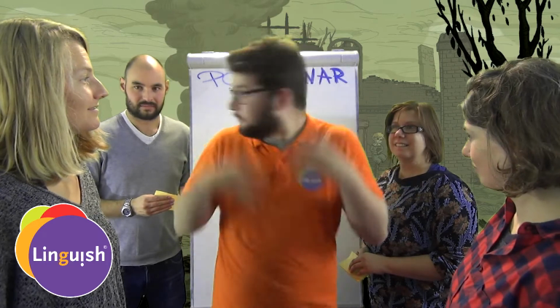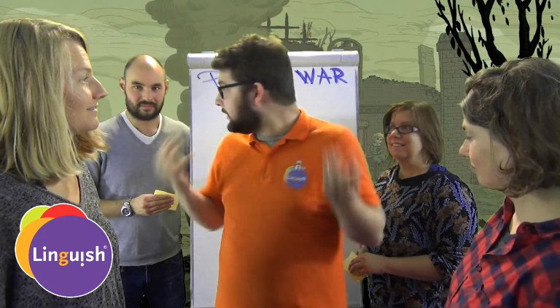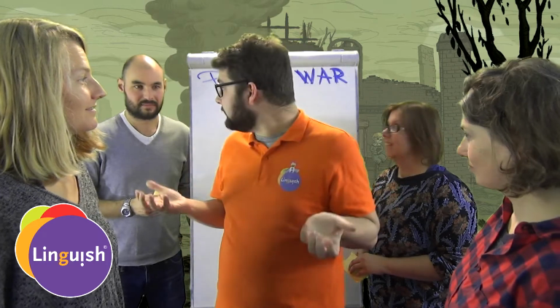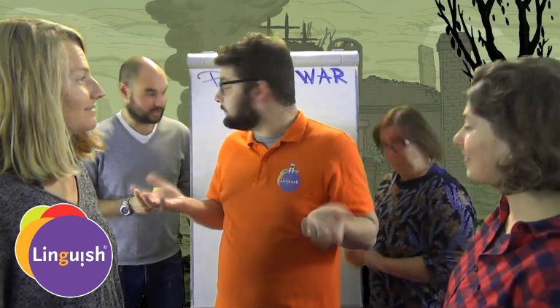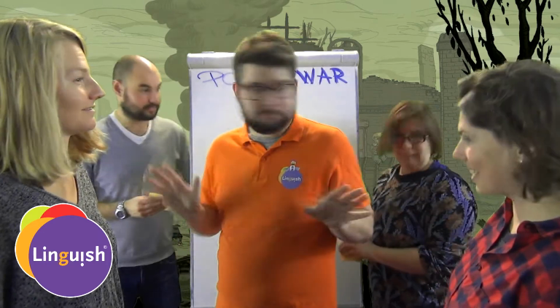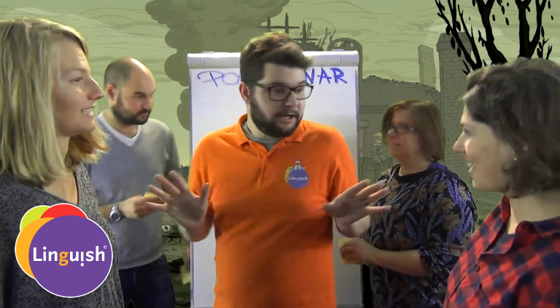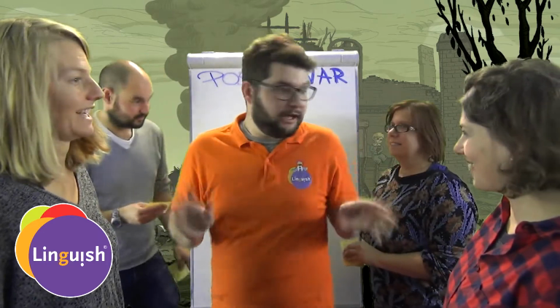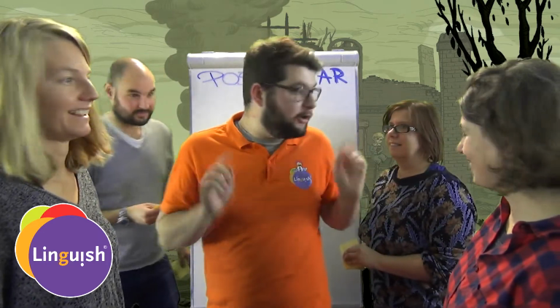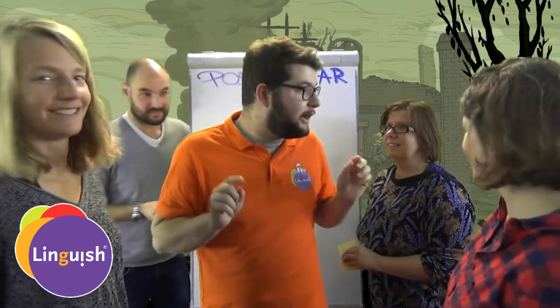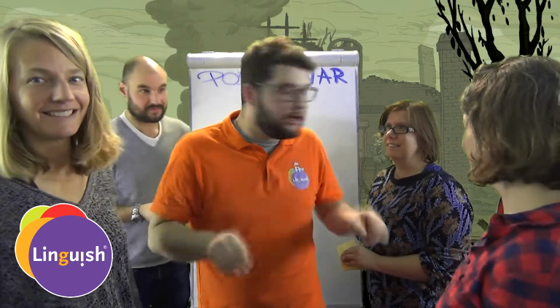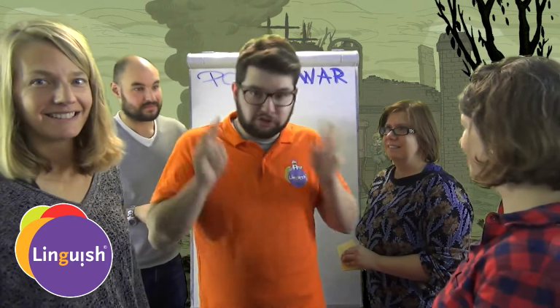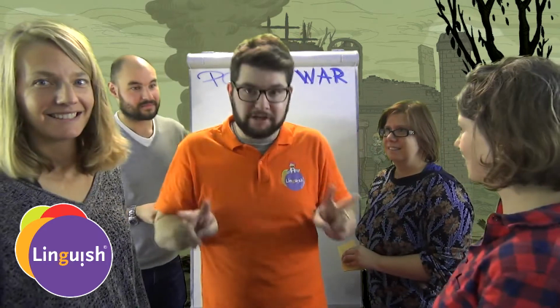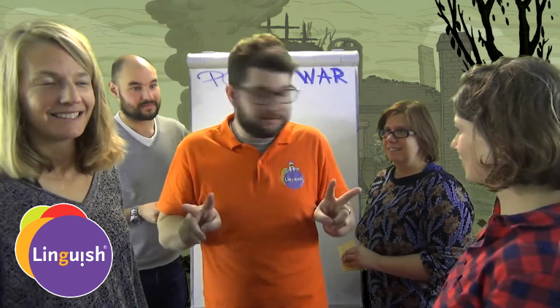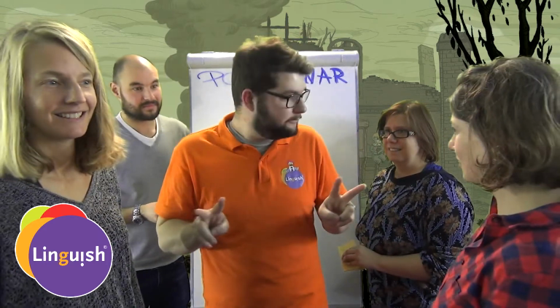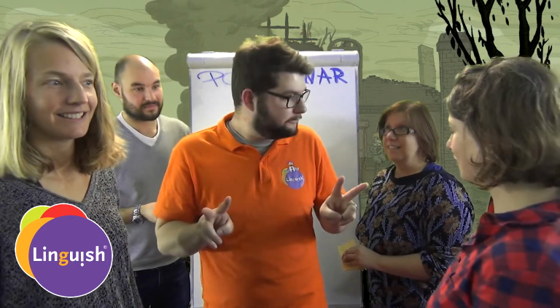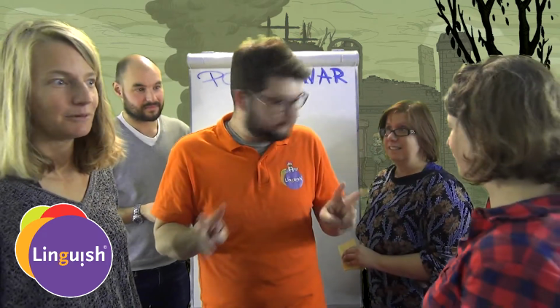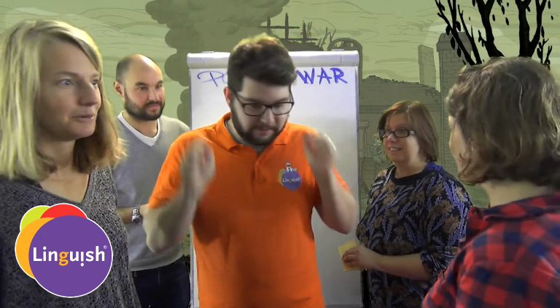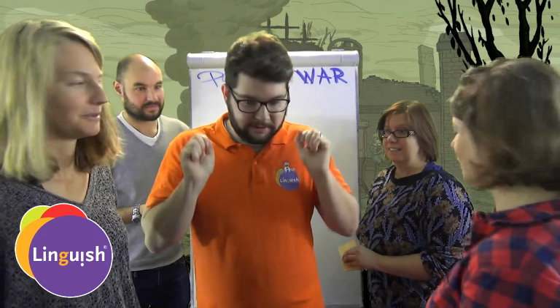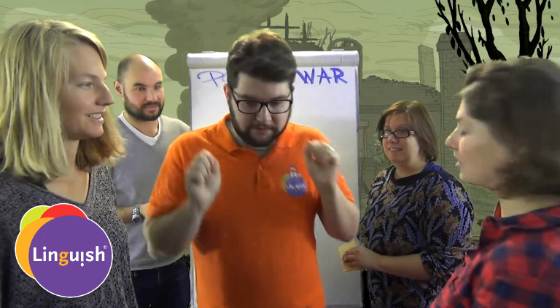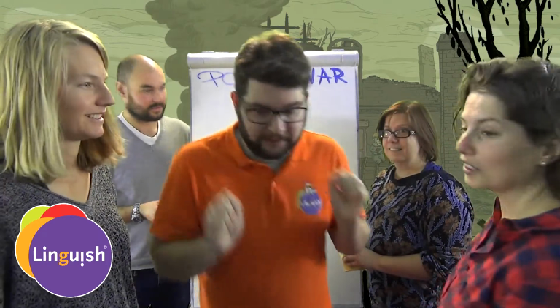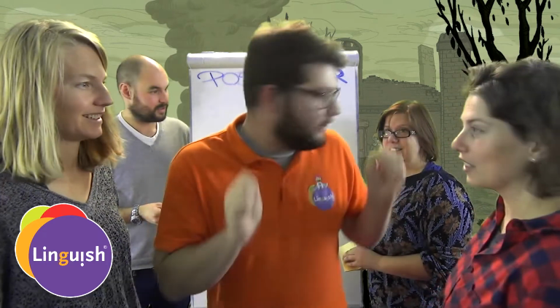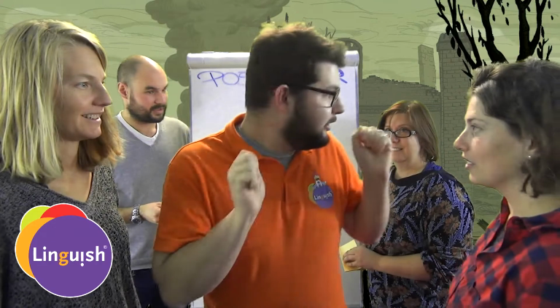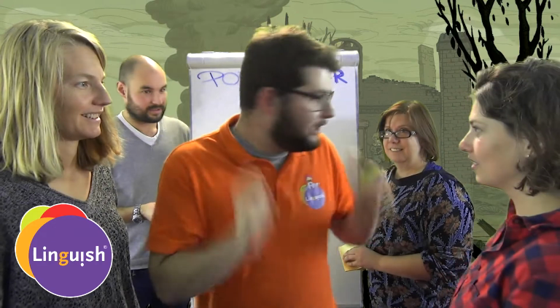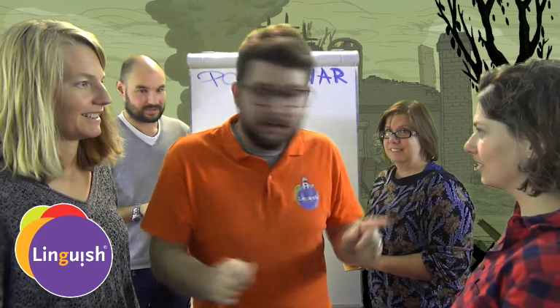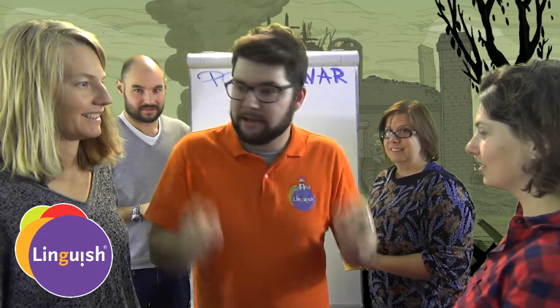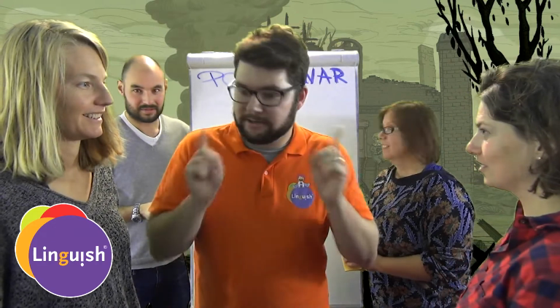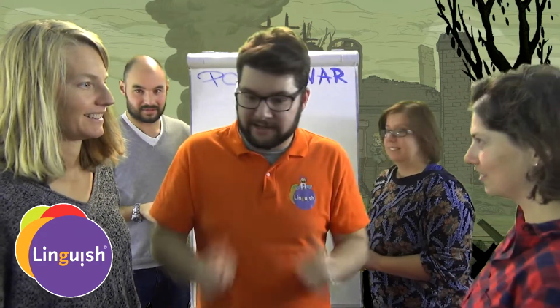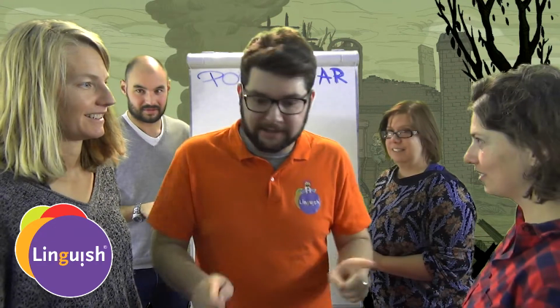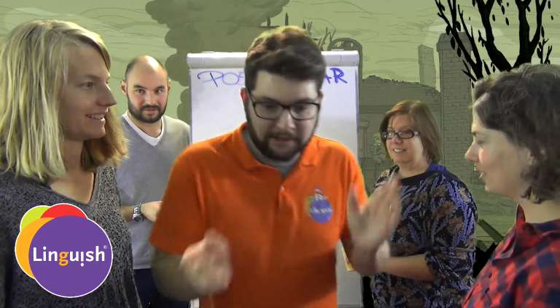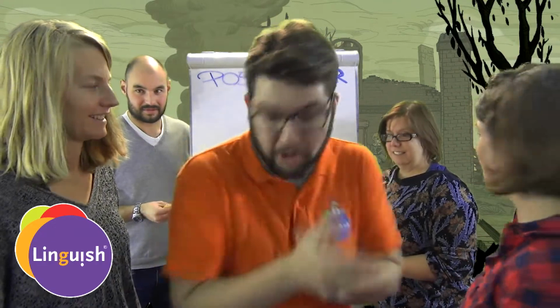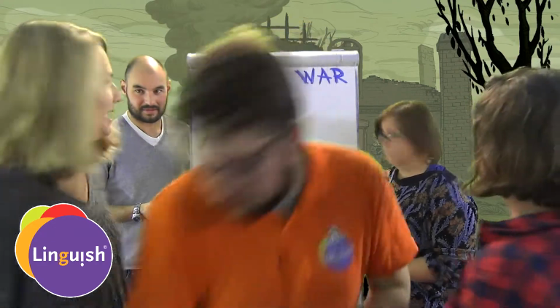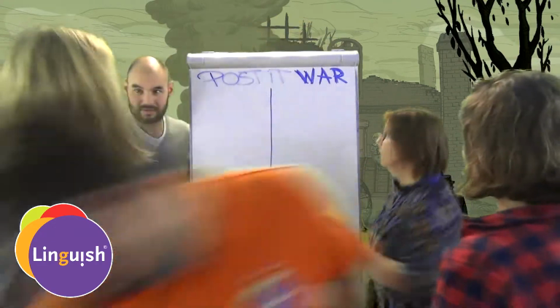Are you ready? Yeah! You have two minutes. Okay, ready, set, go!